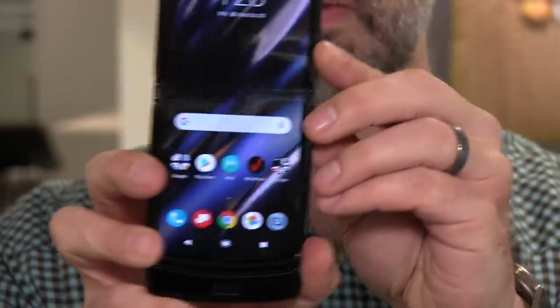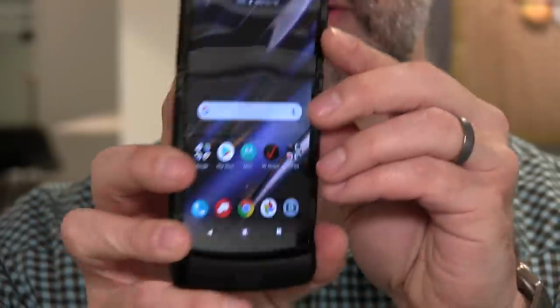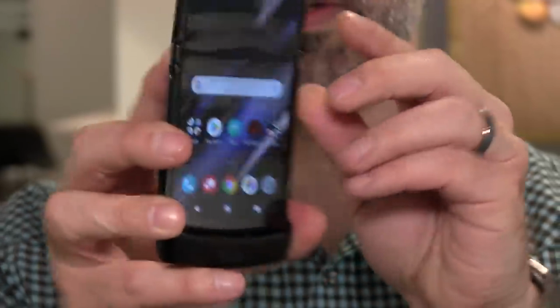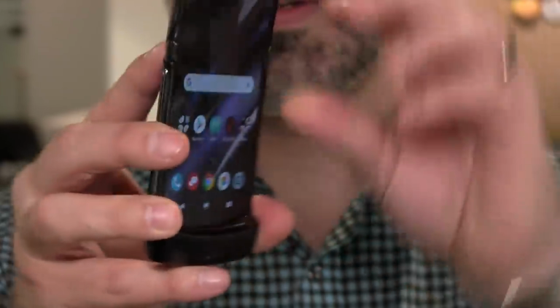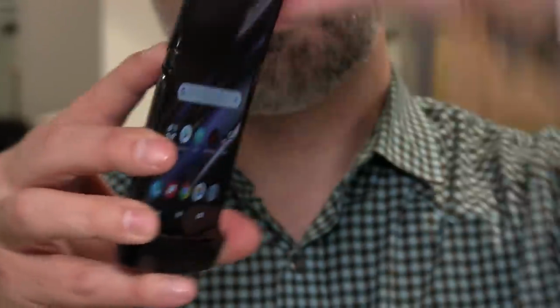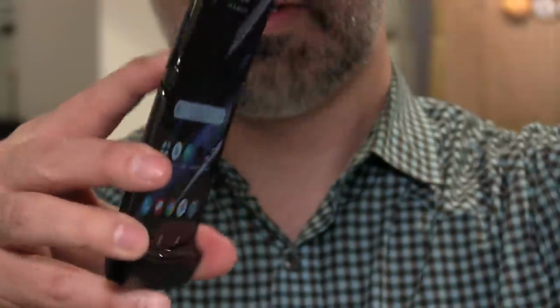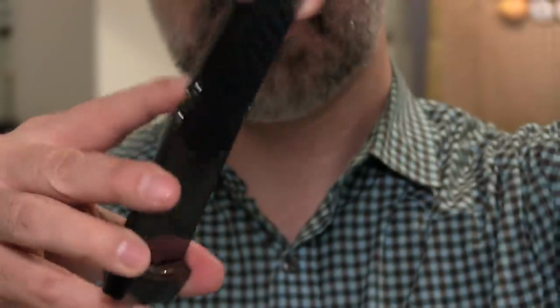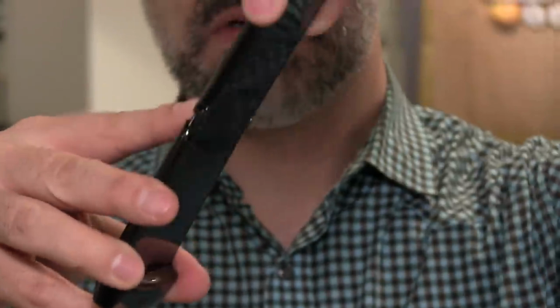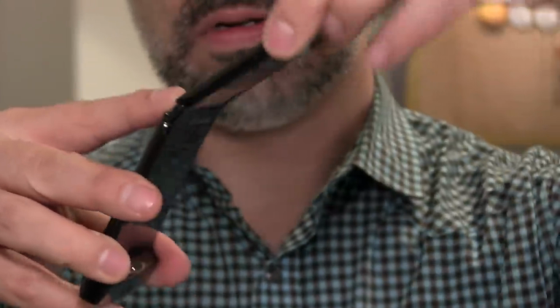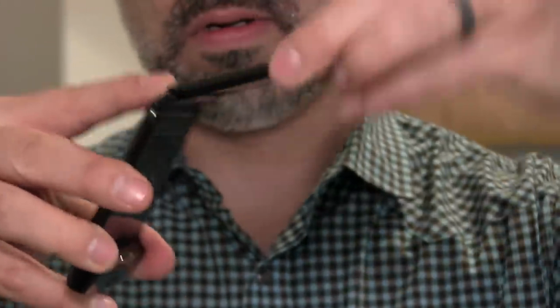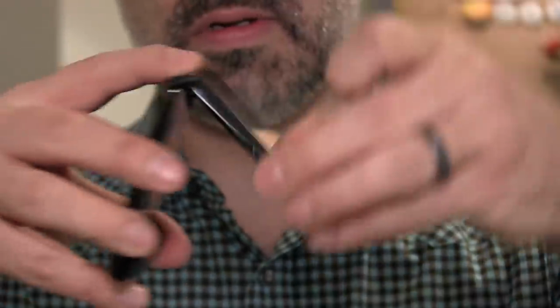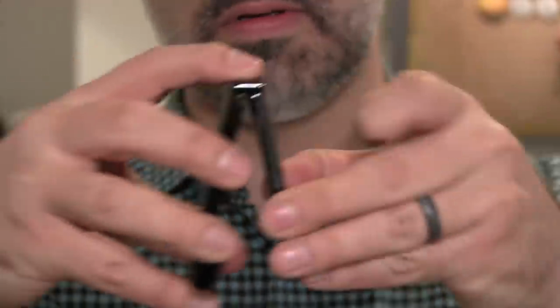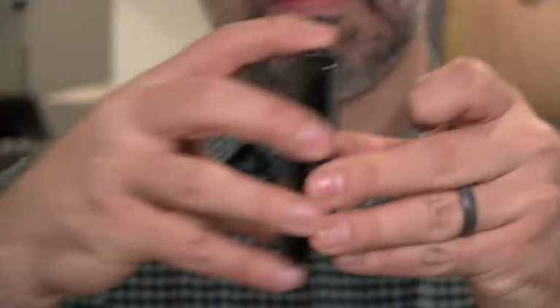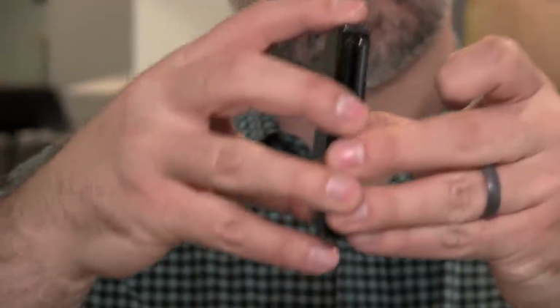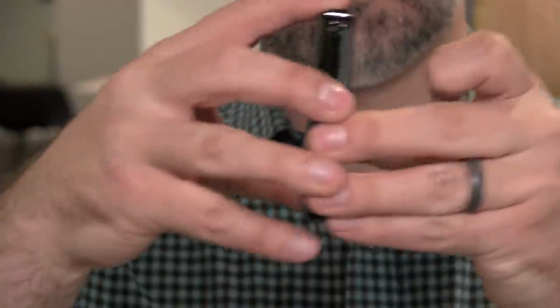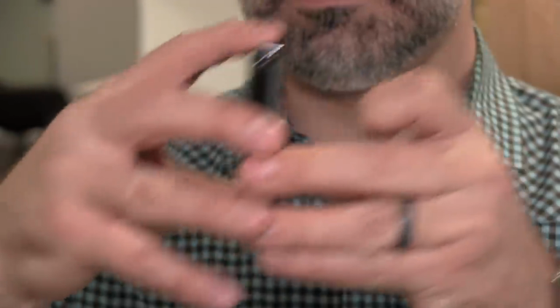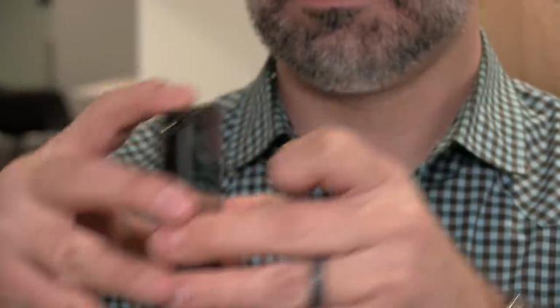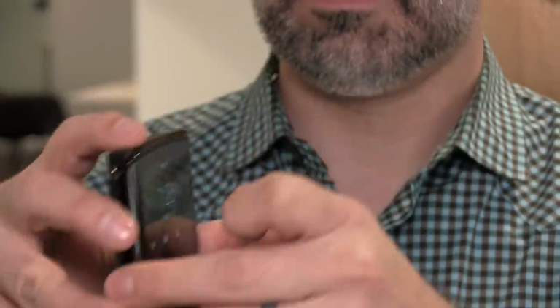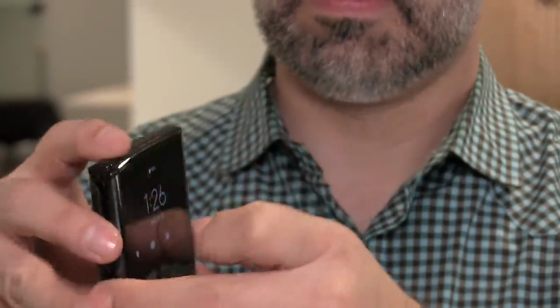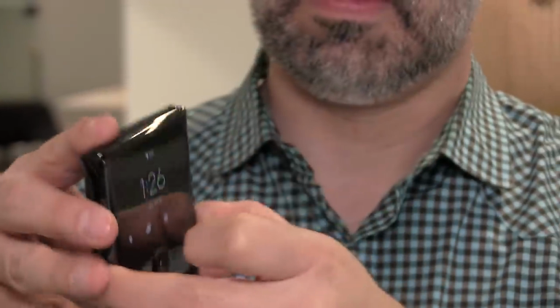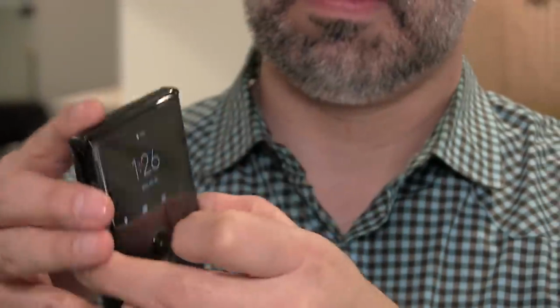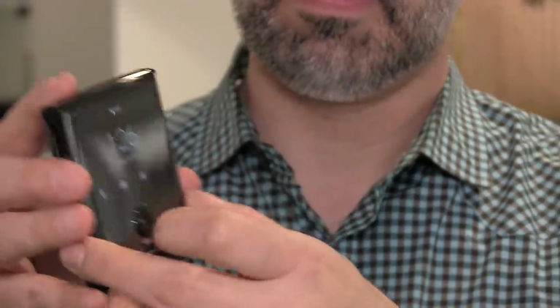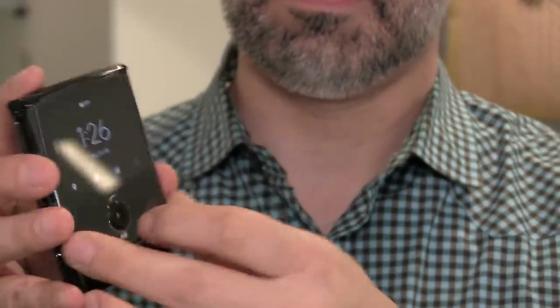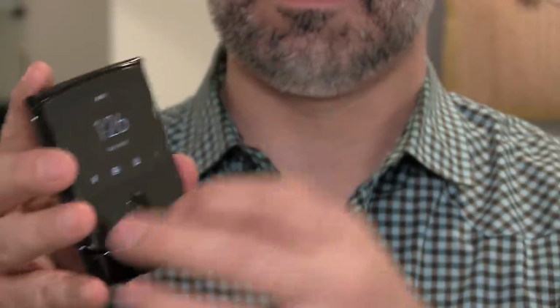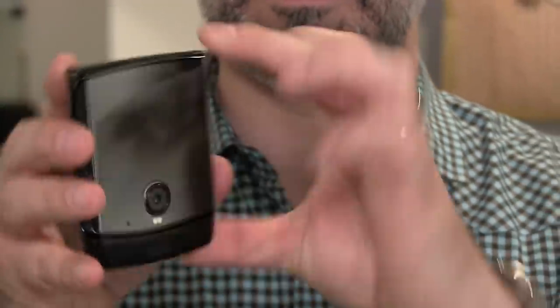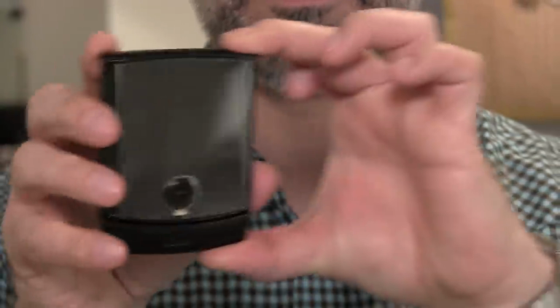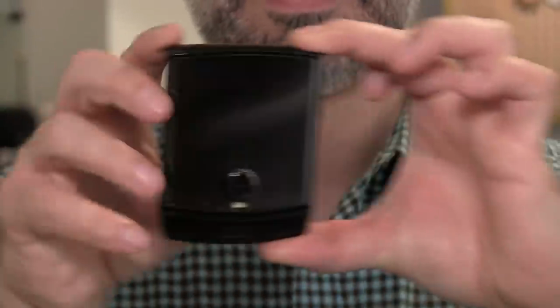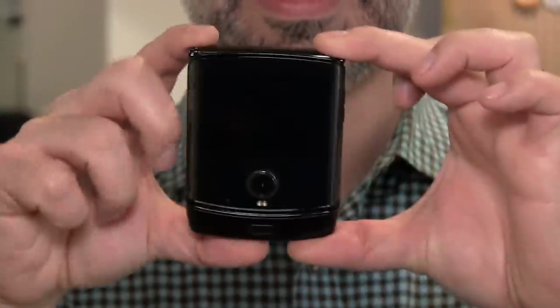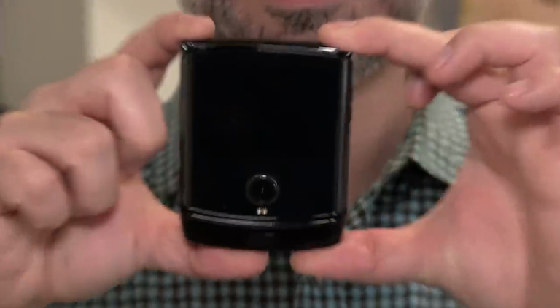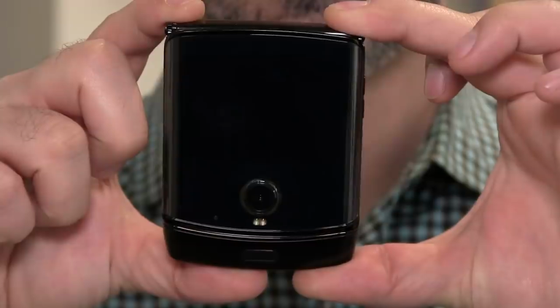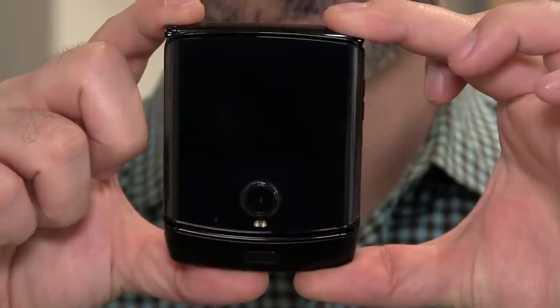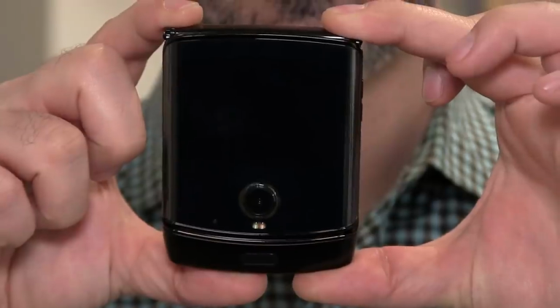When closed, the Razr is a fraction of the height of a full-size smartphone, fits perfectly in your hand or pocket.